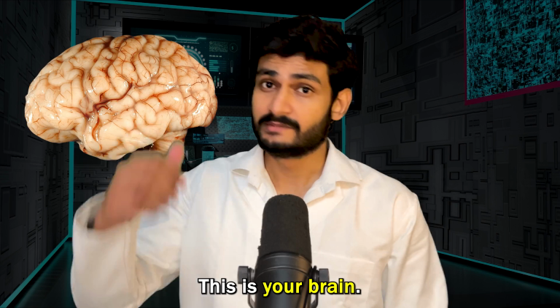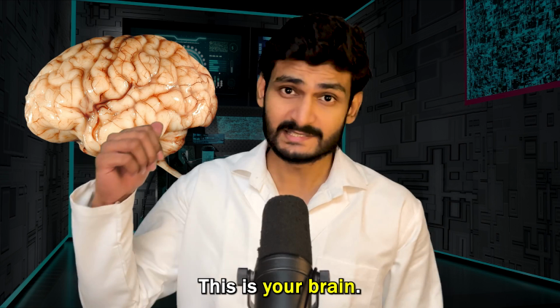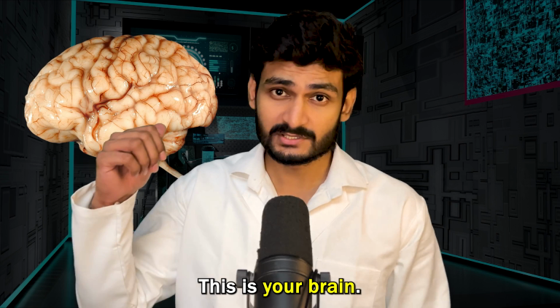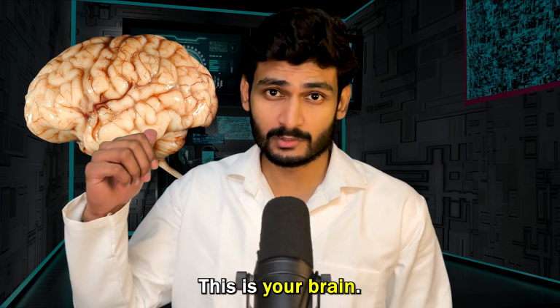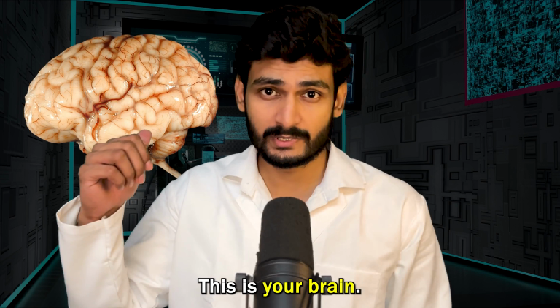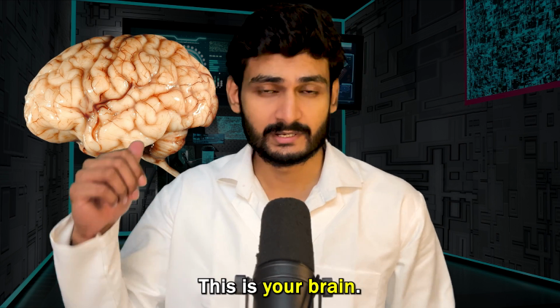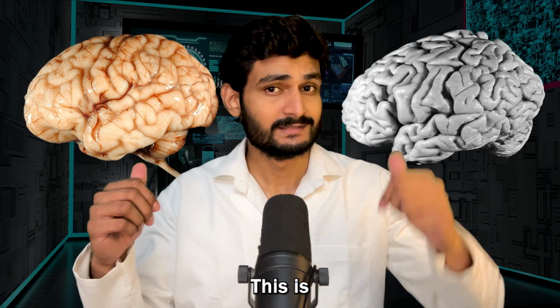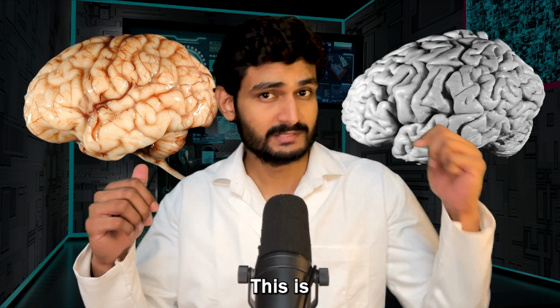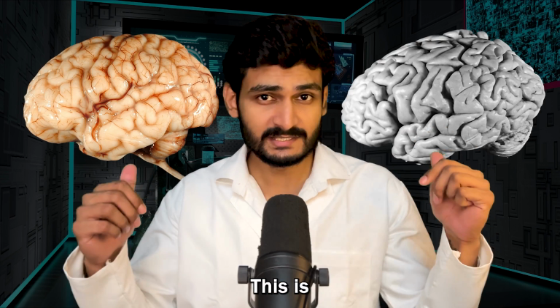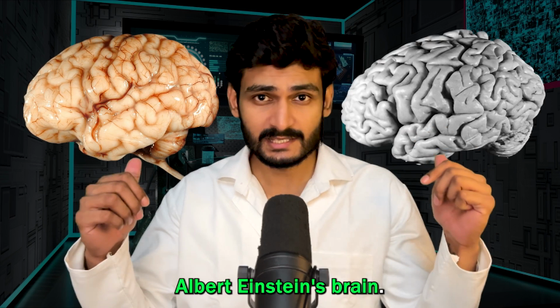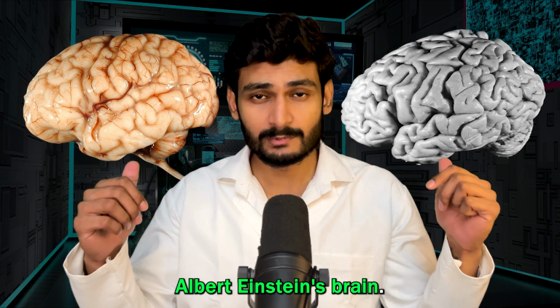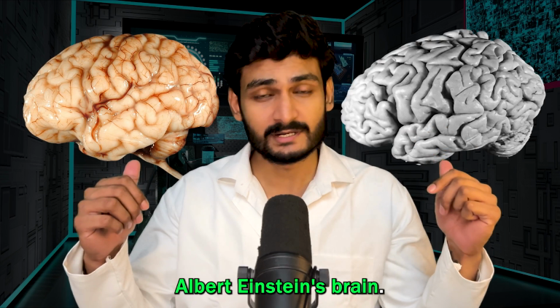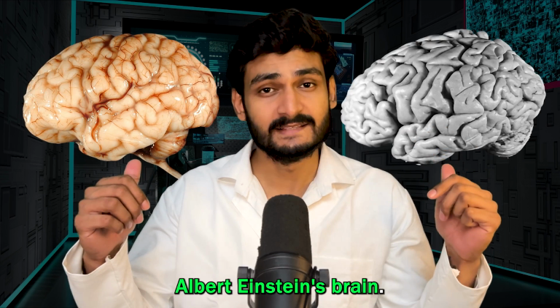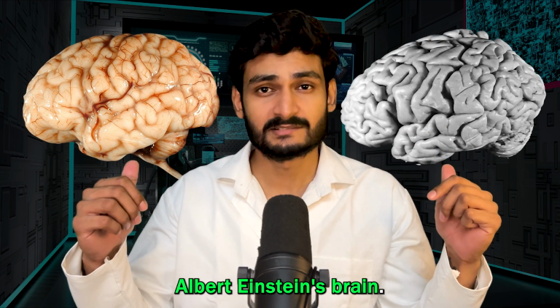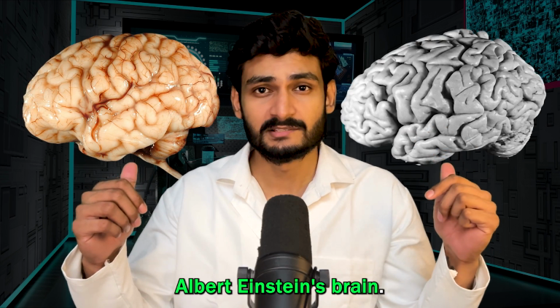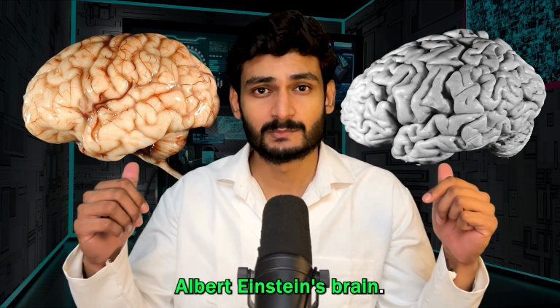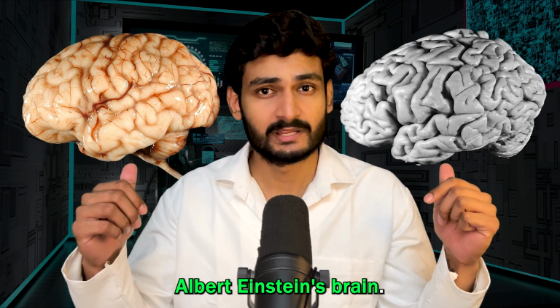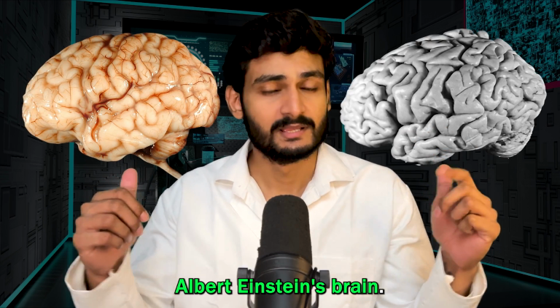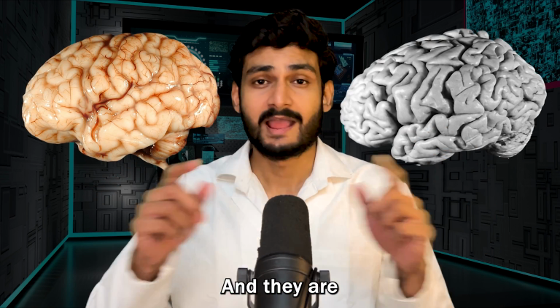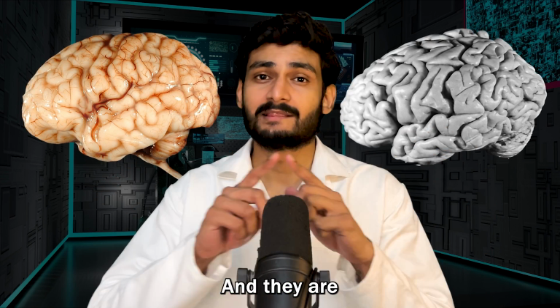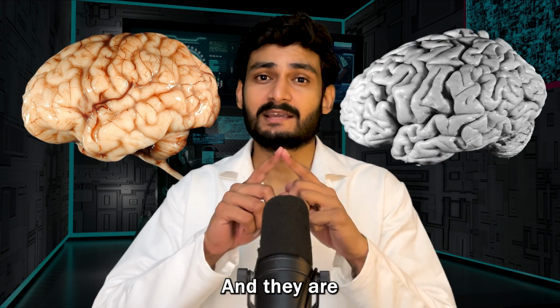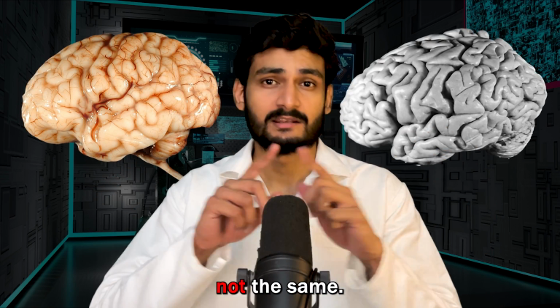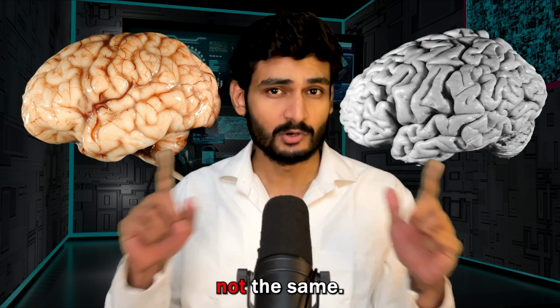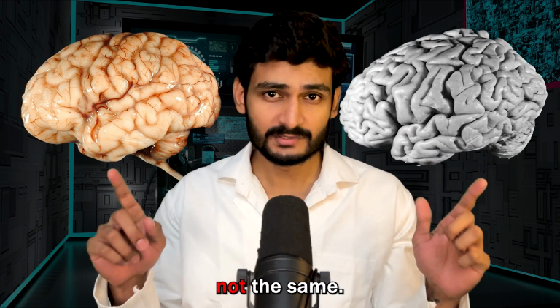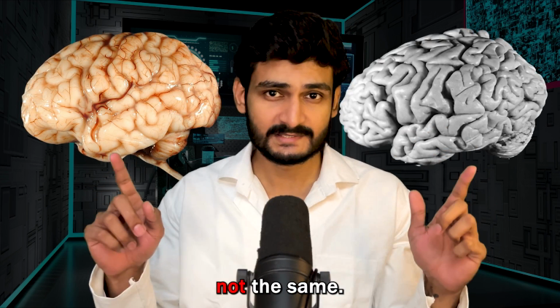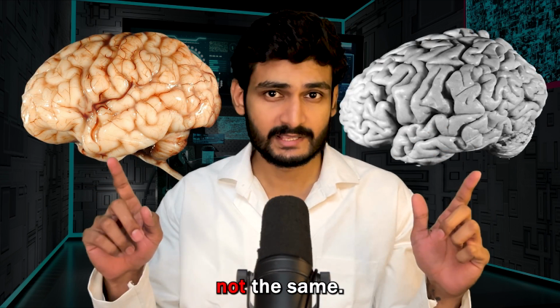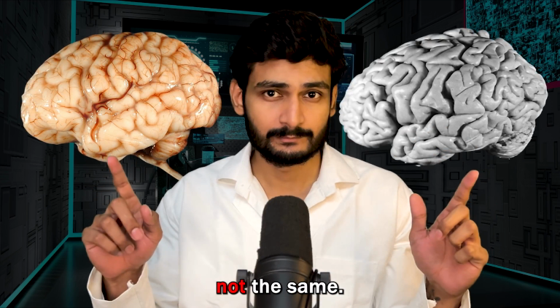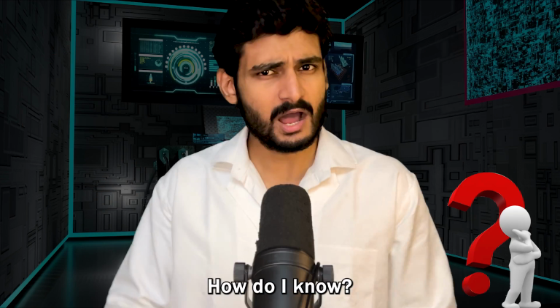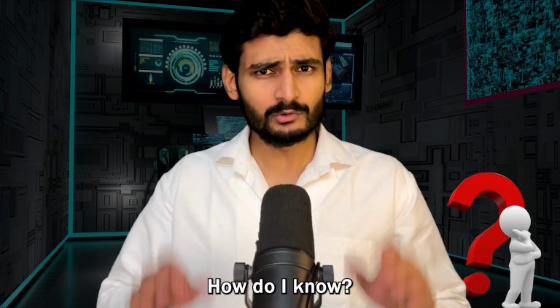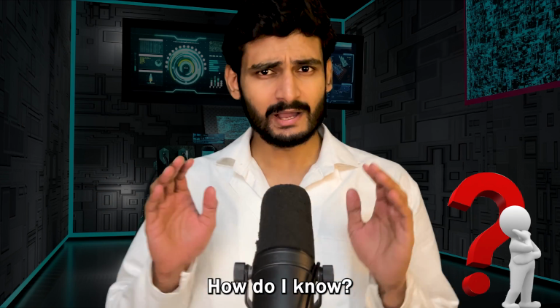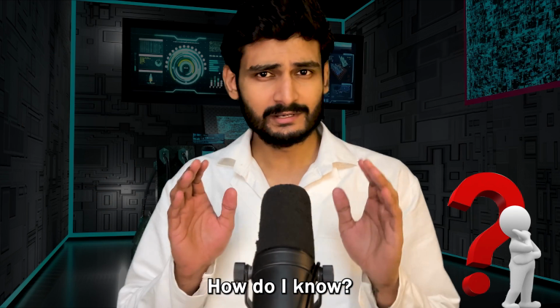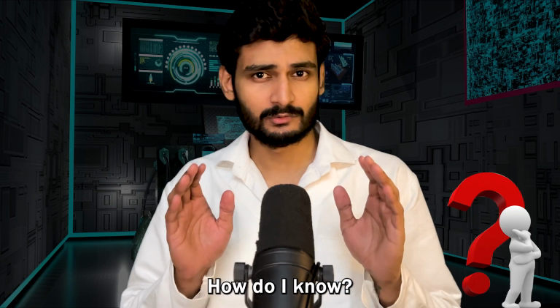This is your brain. This is Albert Einstein's brain. And they are not the same. How do I know?